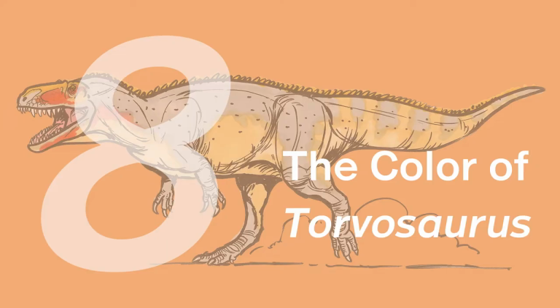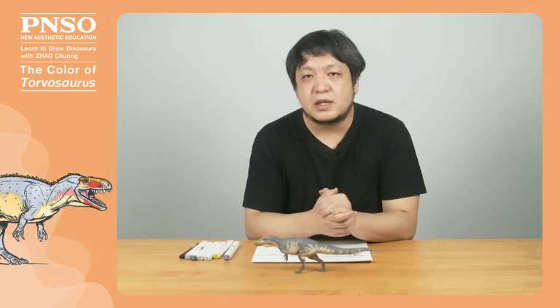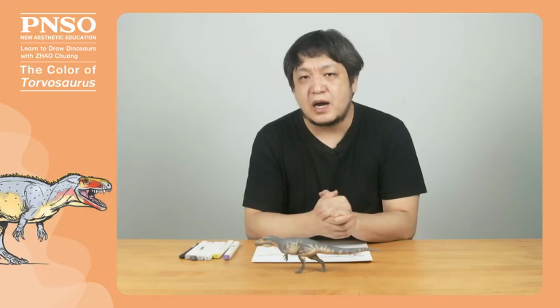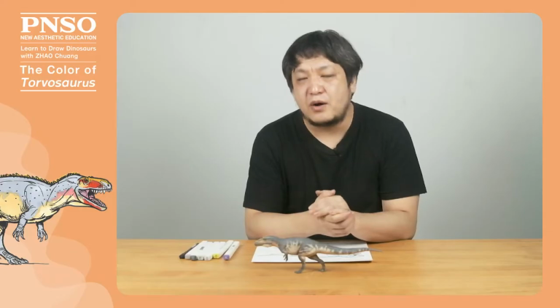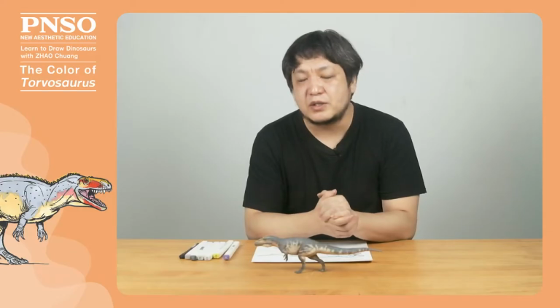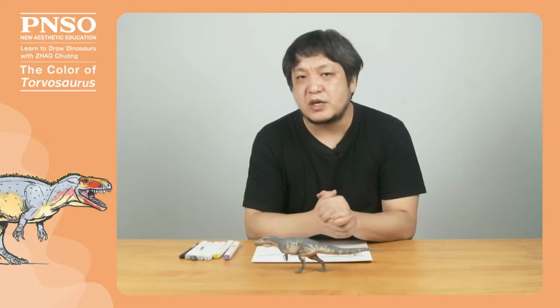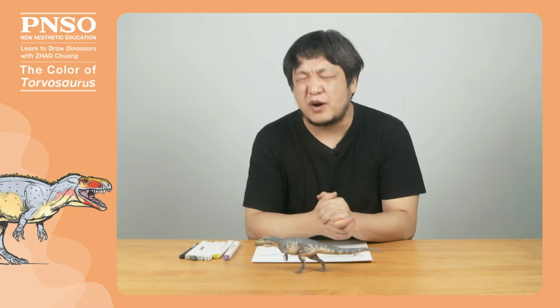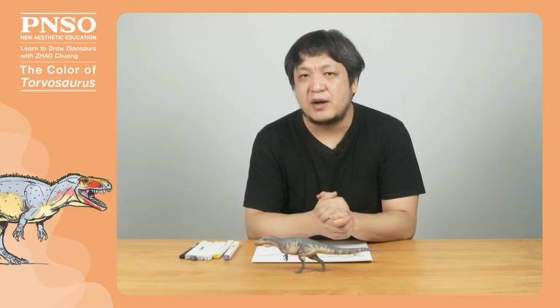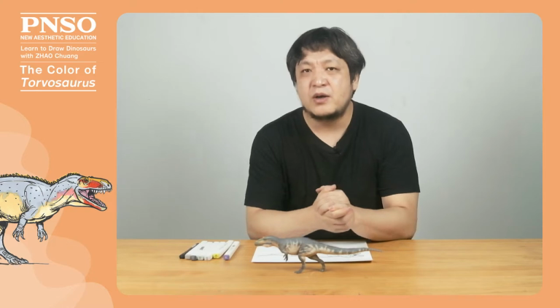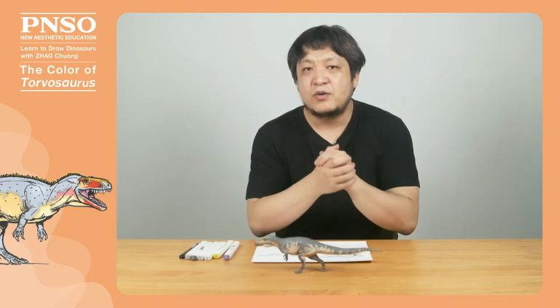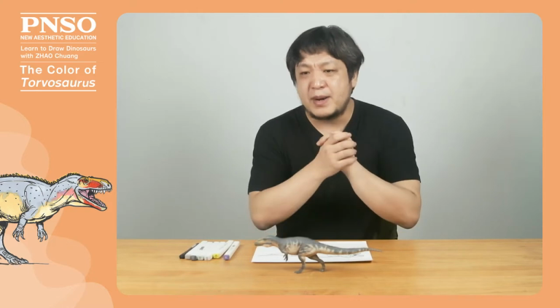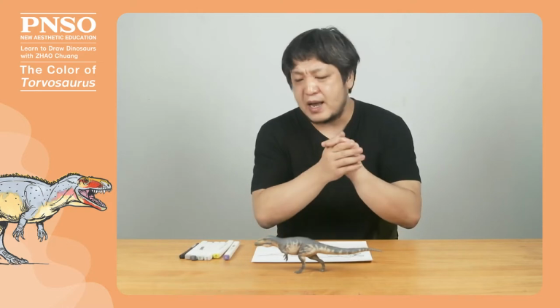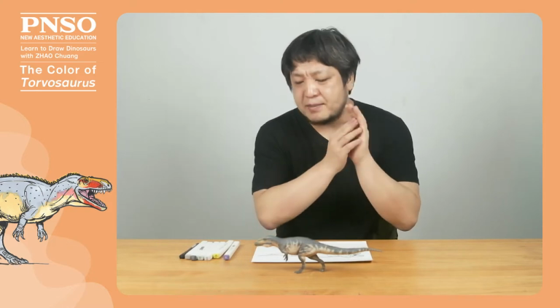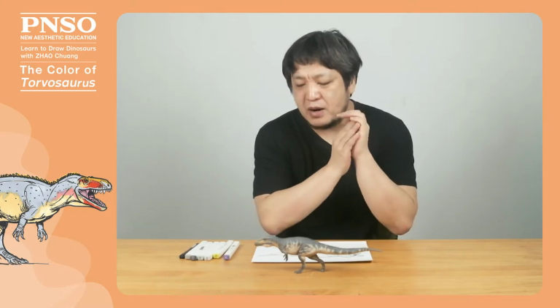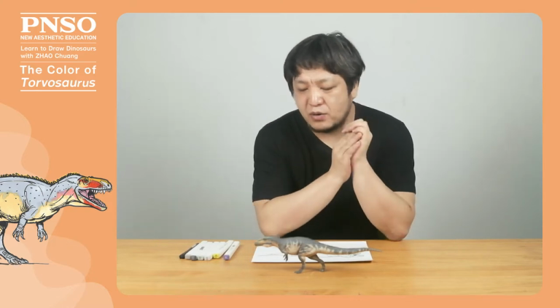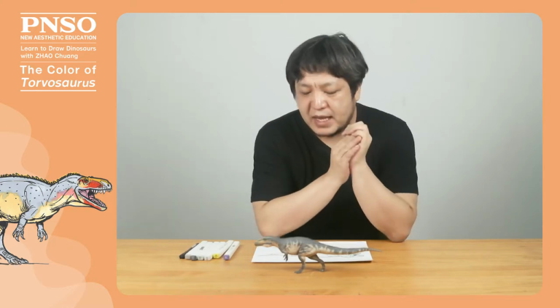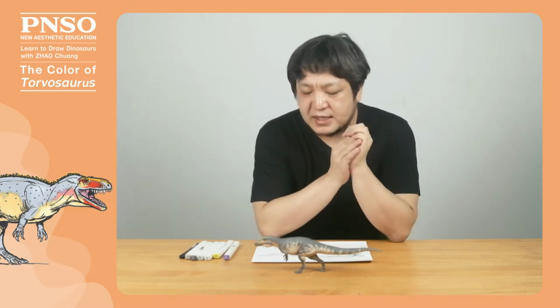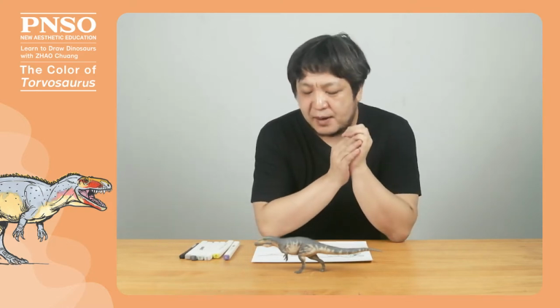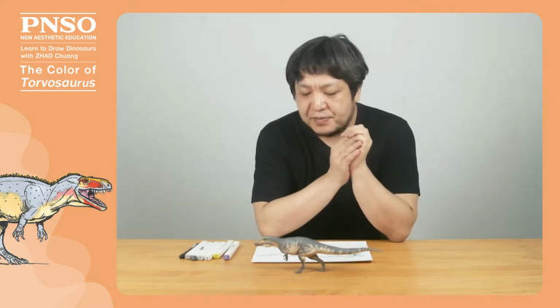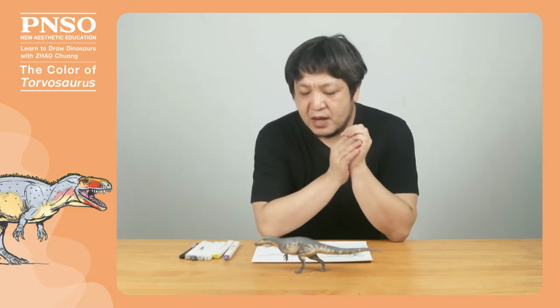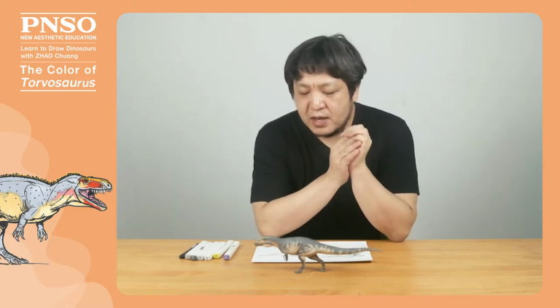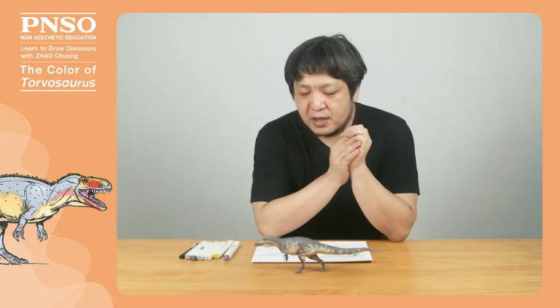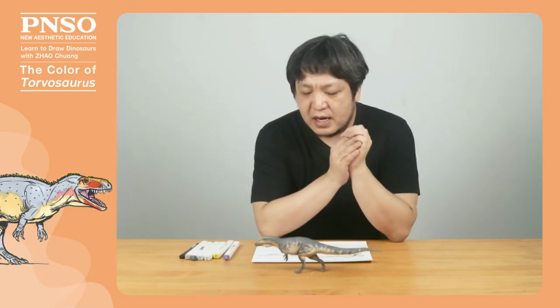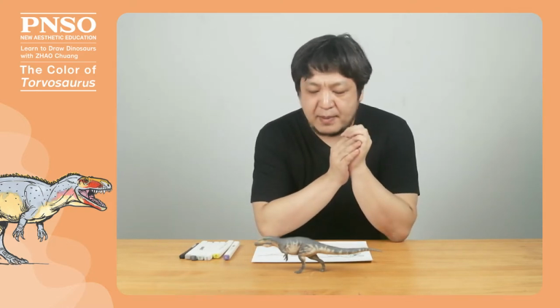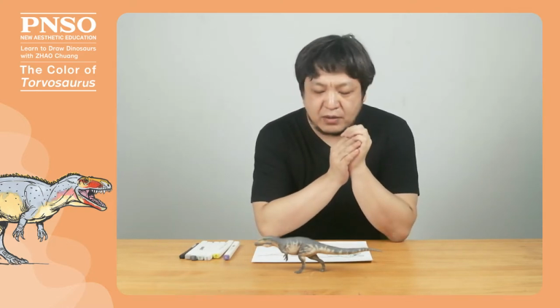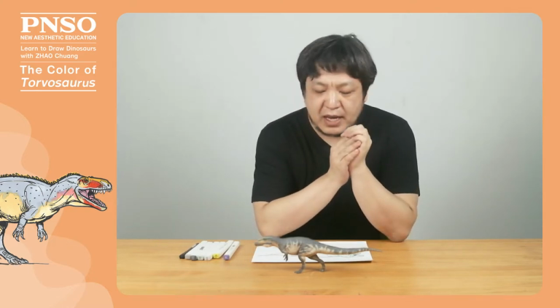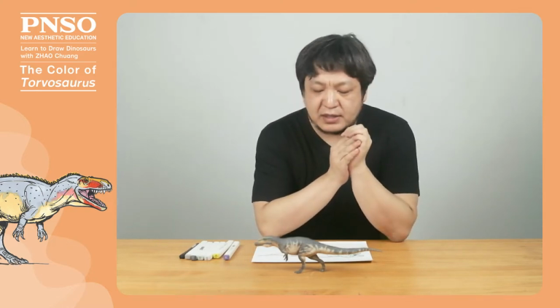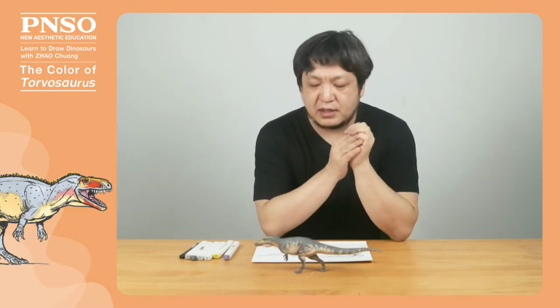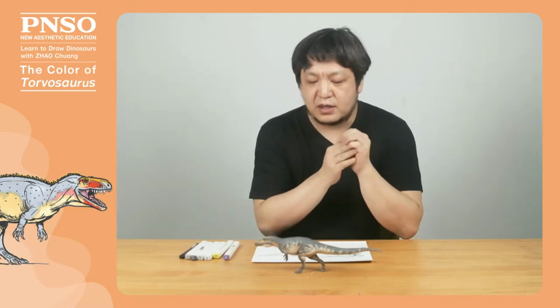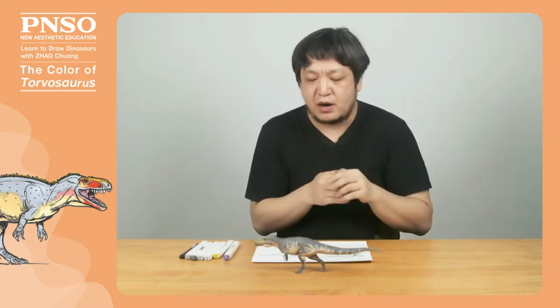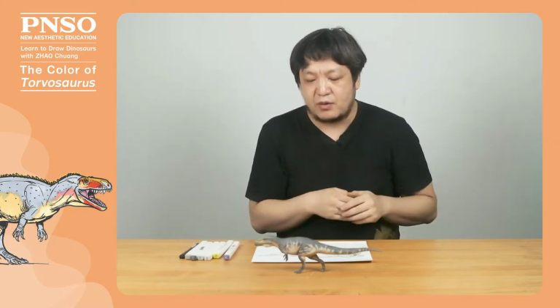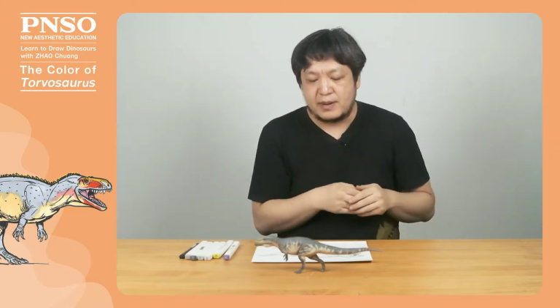Hello, everyone. I am Zhao Quan. Today, let's color the Torvosaurus.